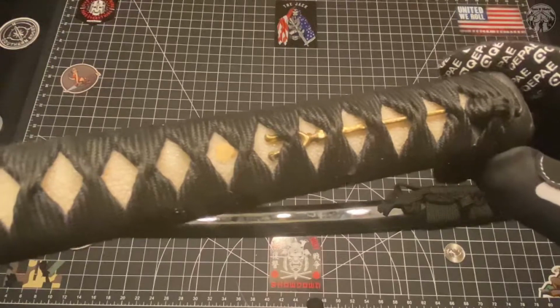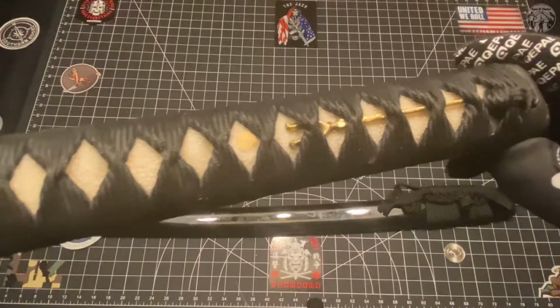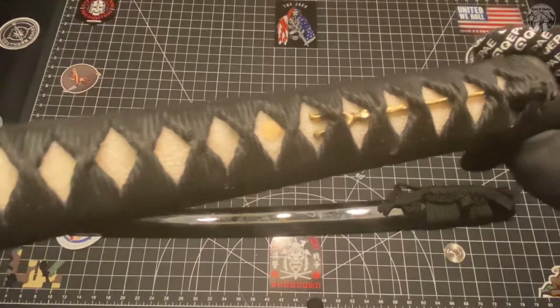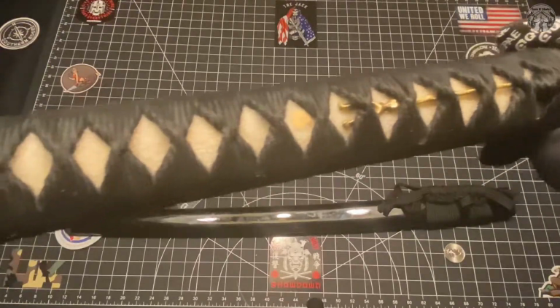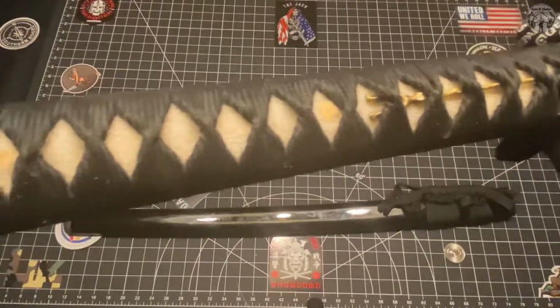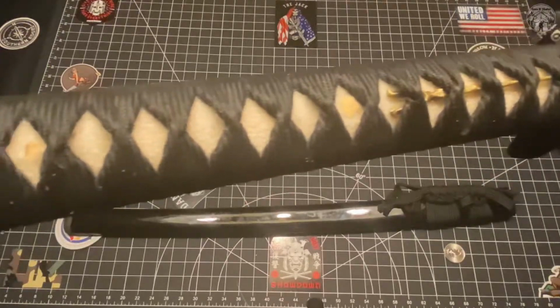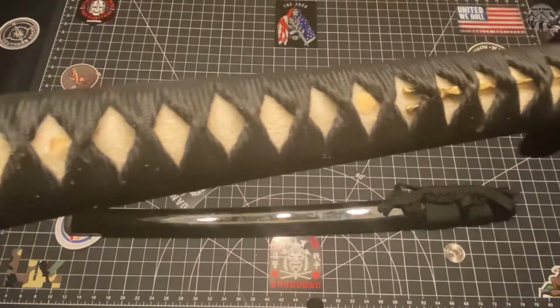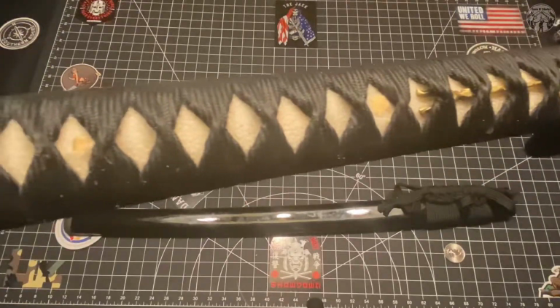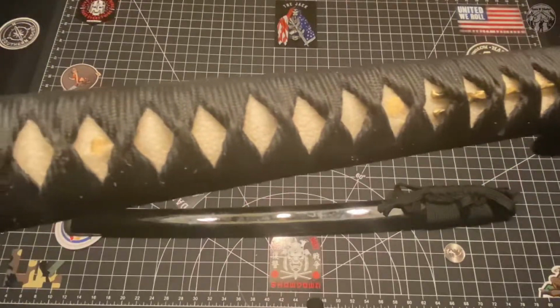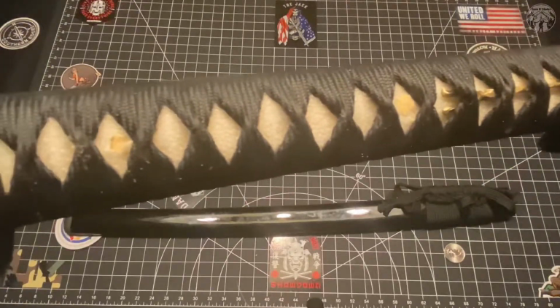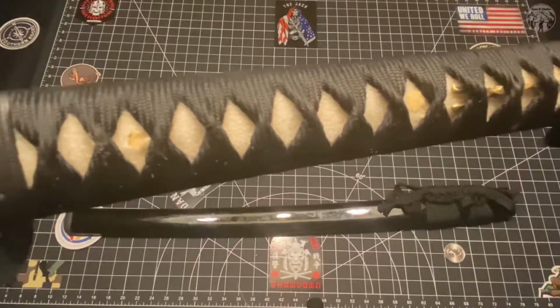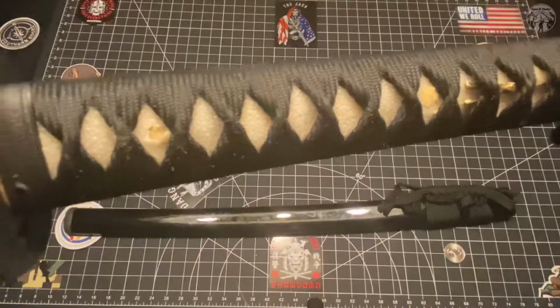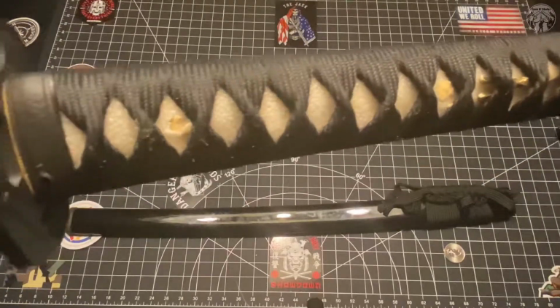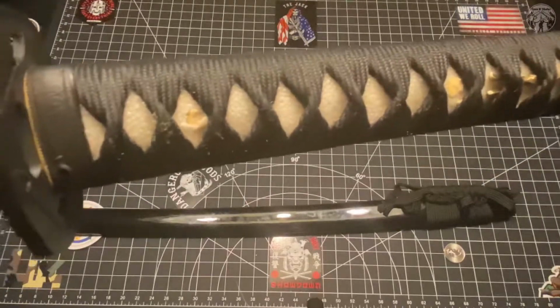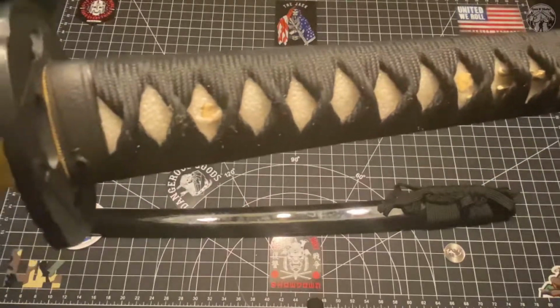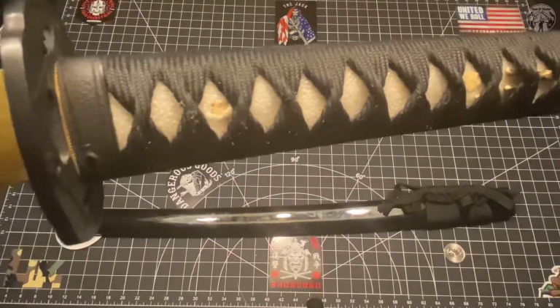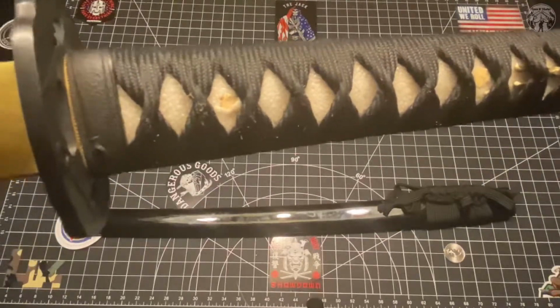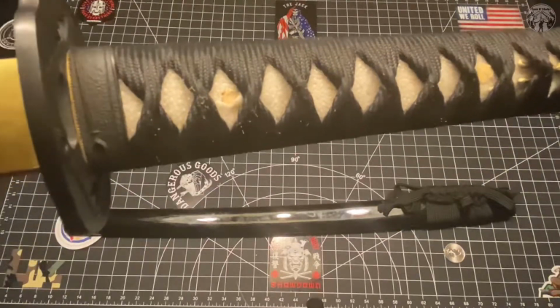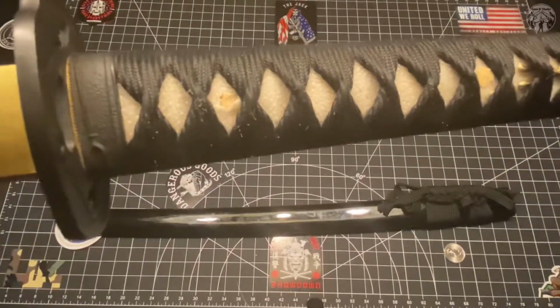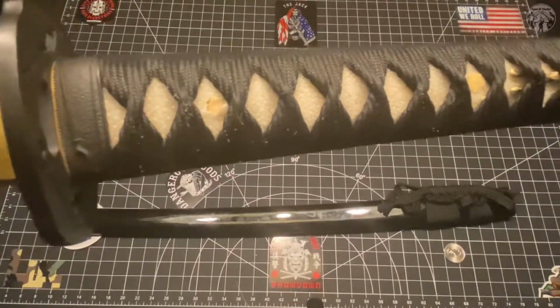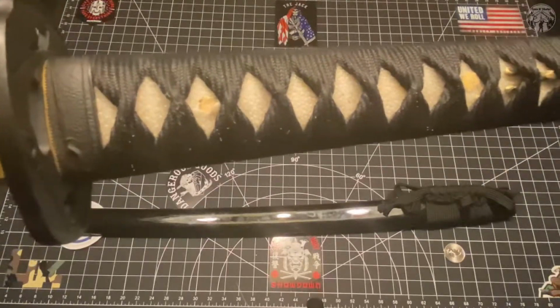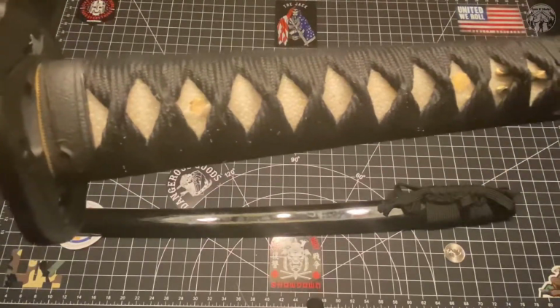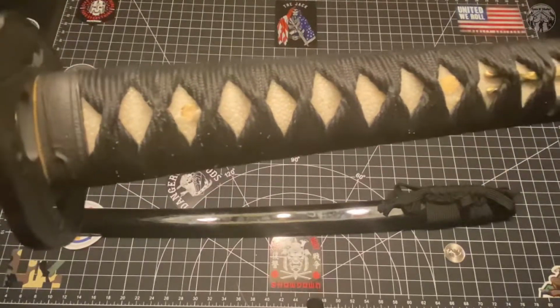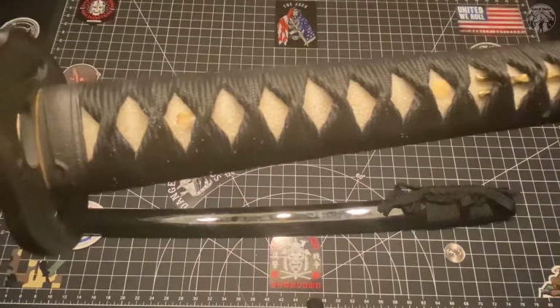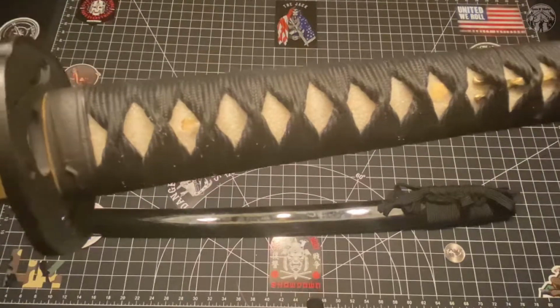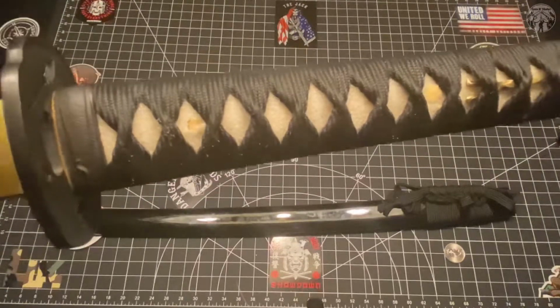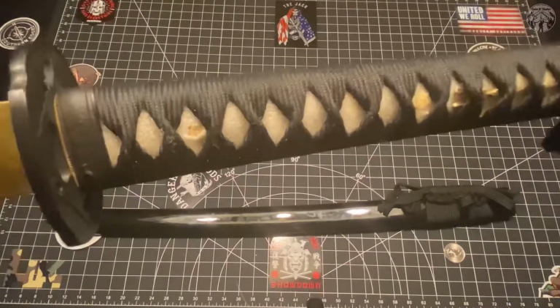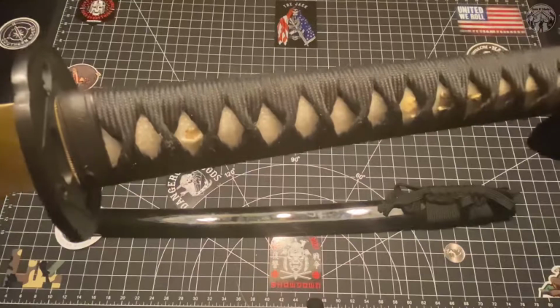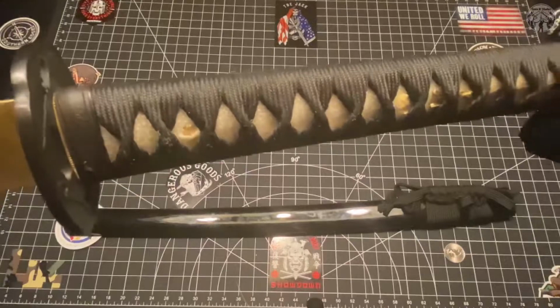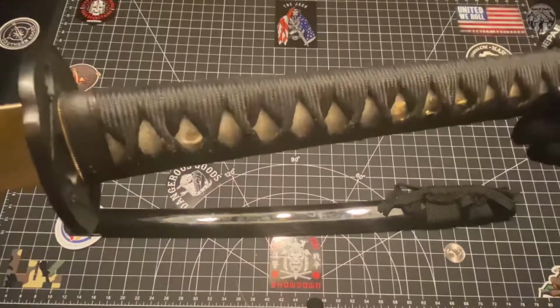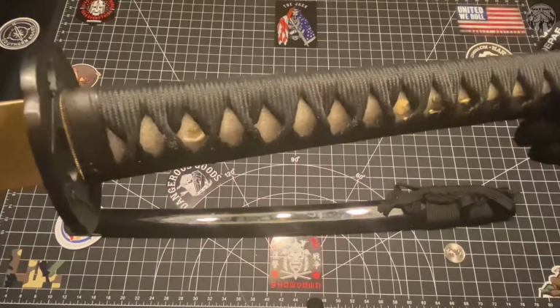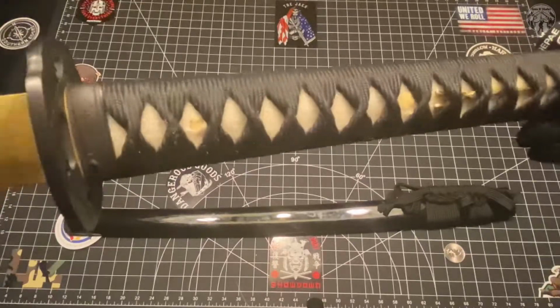I did lacquer the ito down. I'm going to turn it up on camera so you can see the little white globs on it because I didn't use gloves.